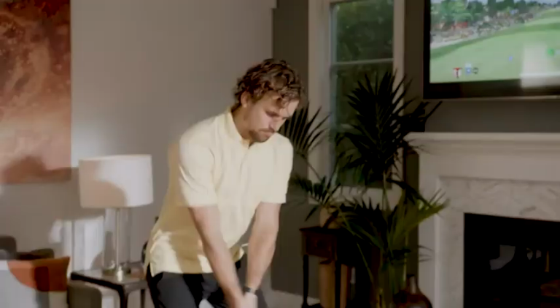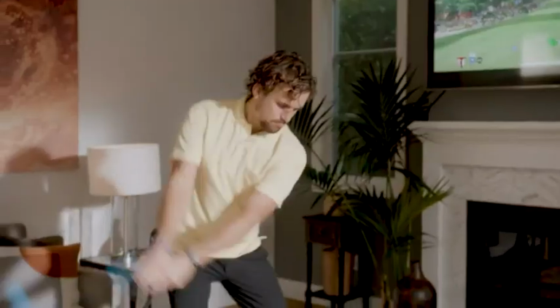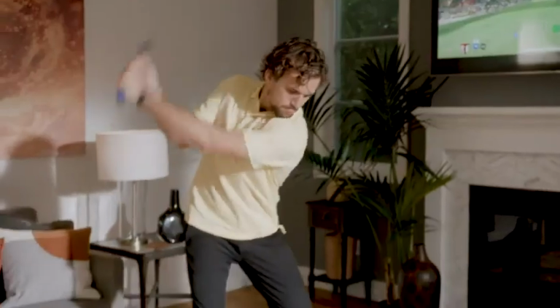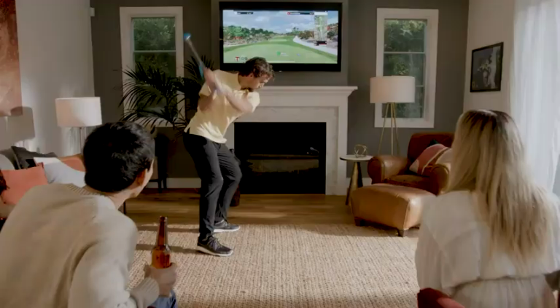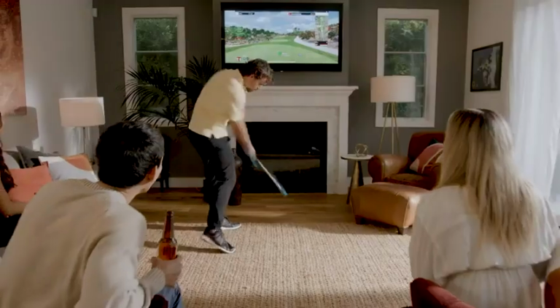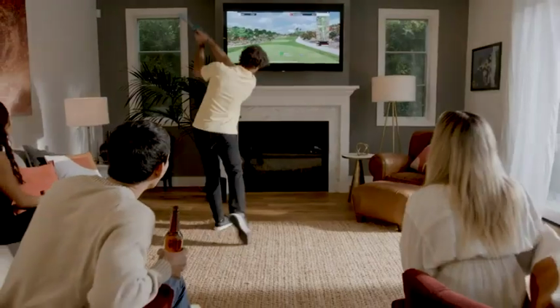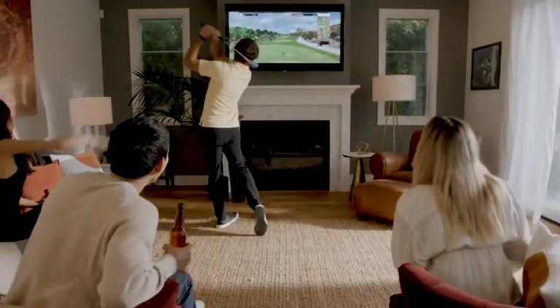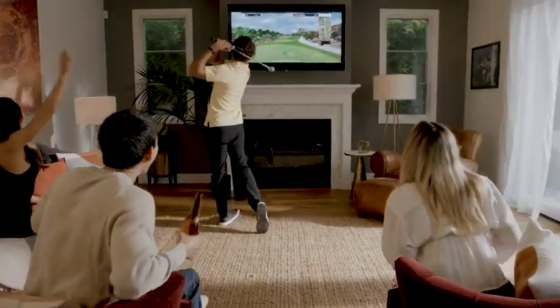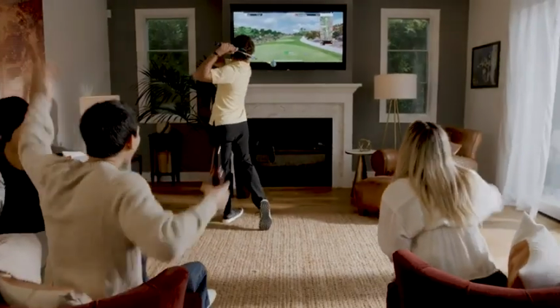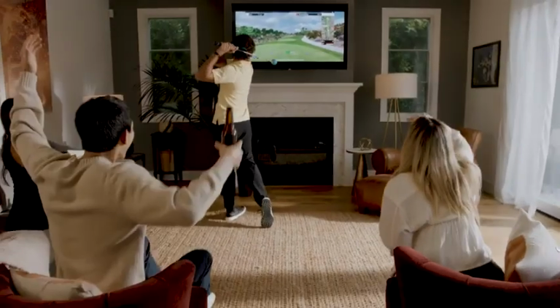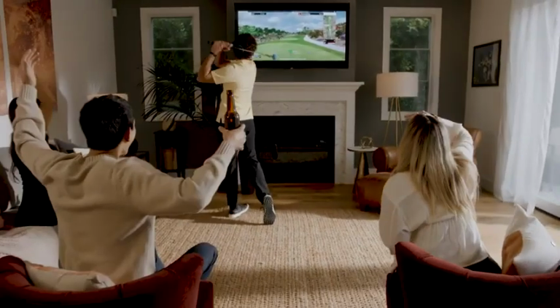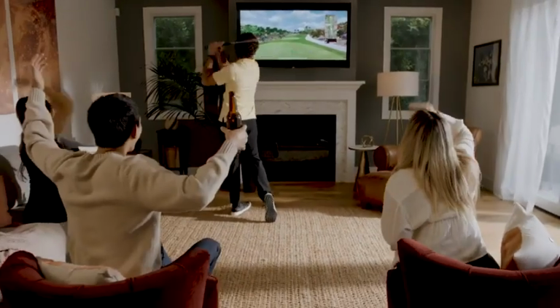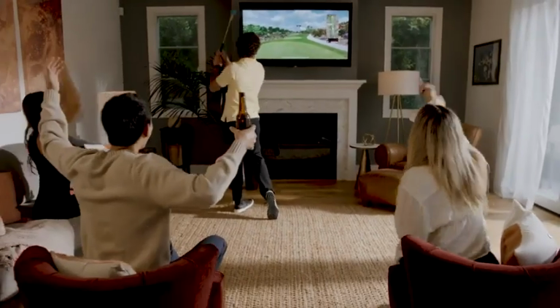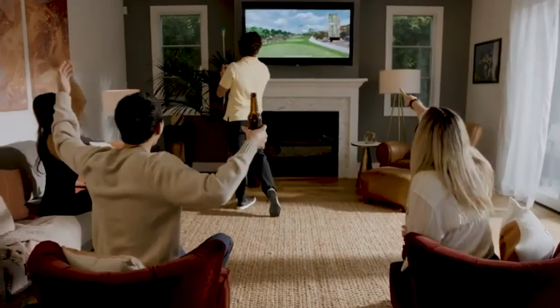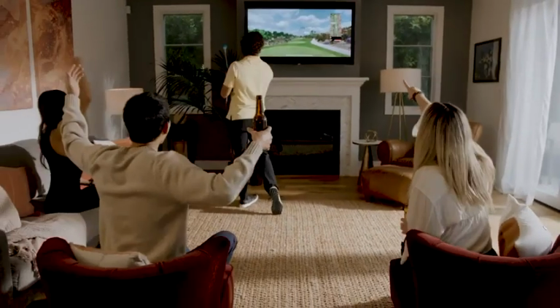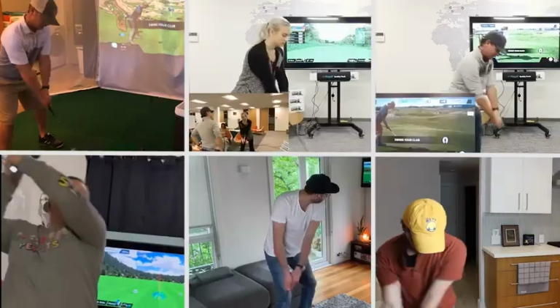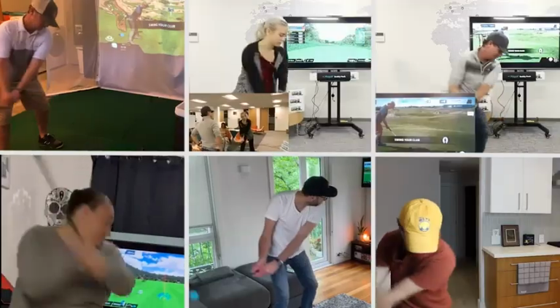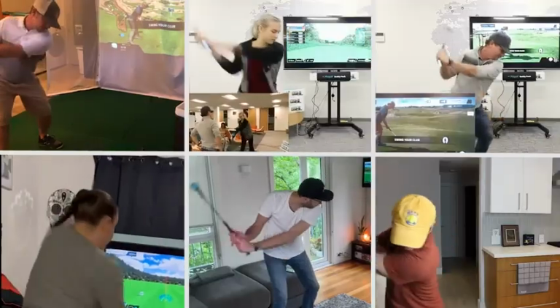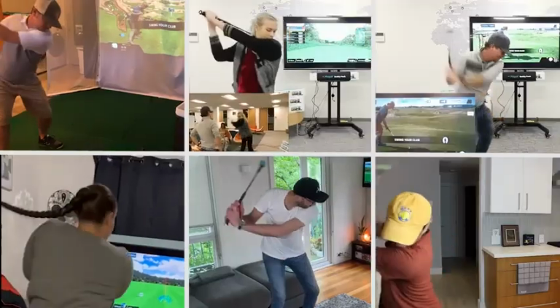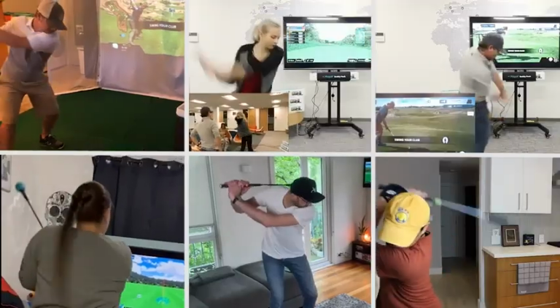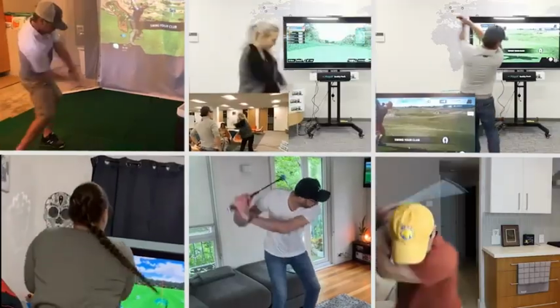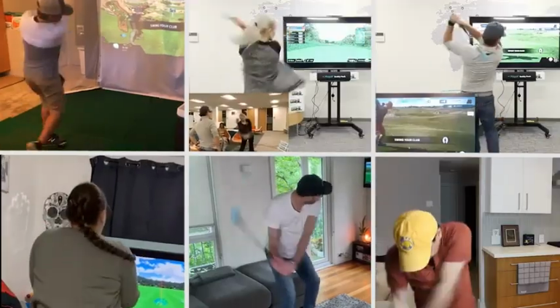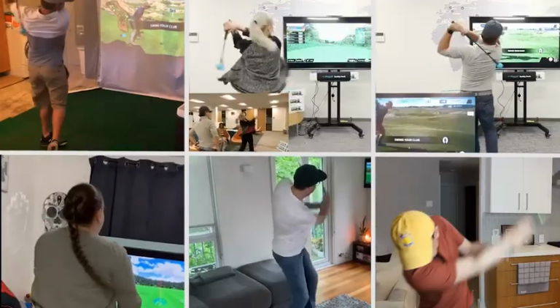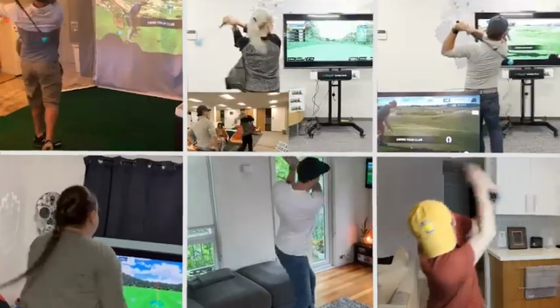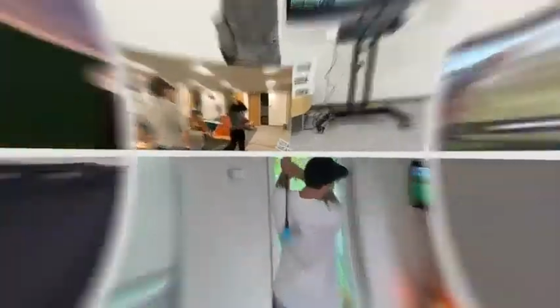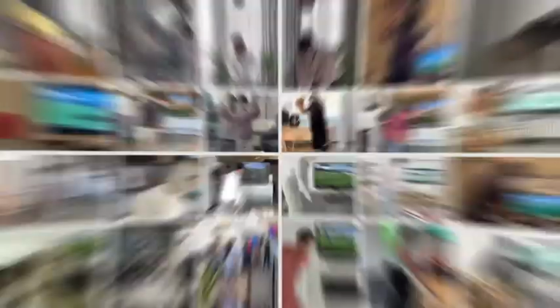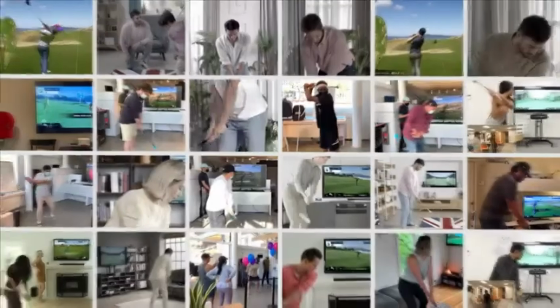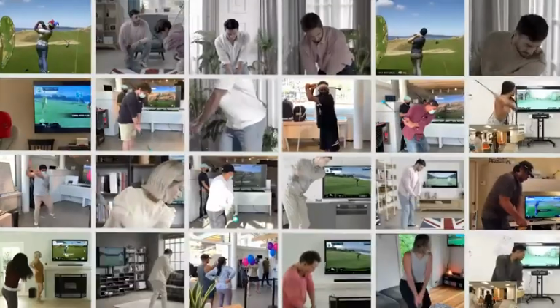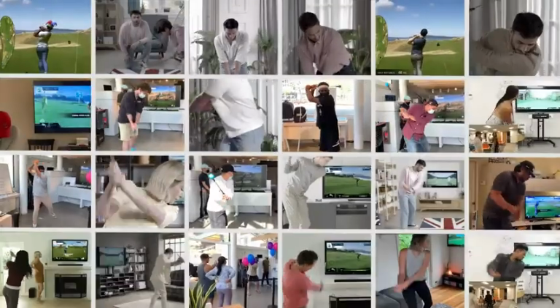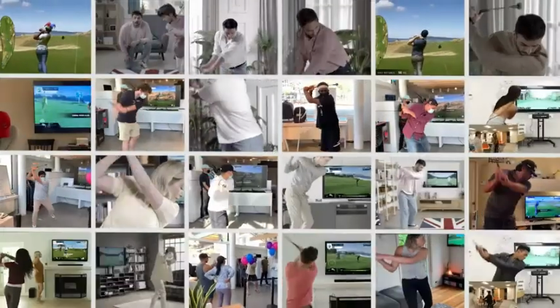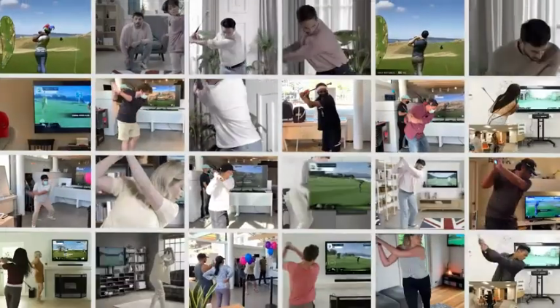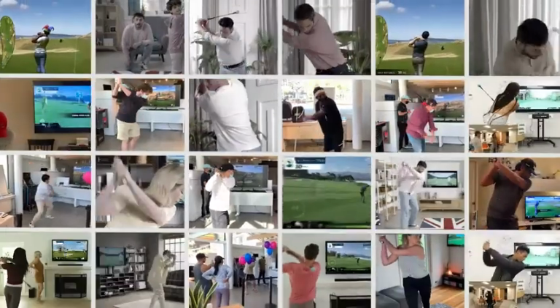Ready? Swing! Why don't you join the growing FiGolf community and find your golf buddy?